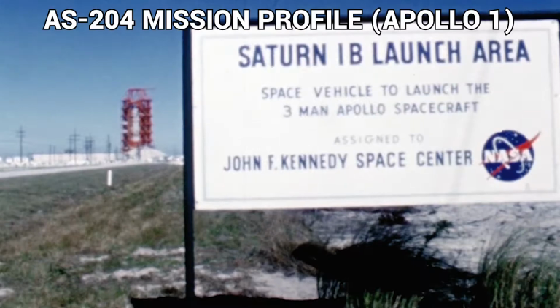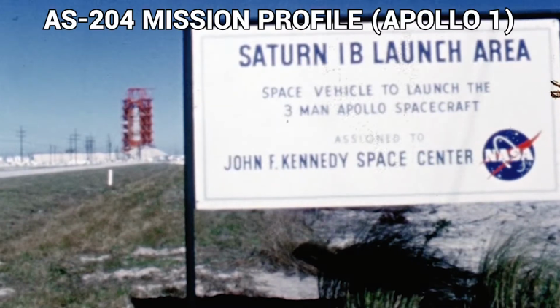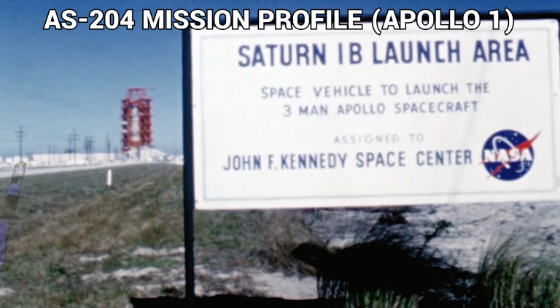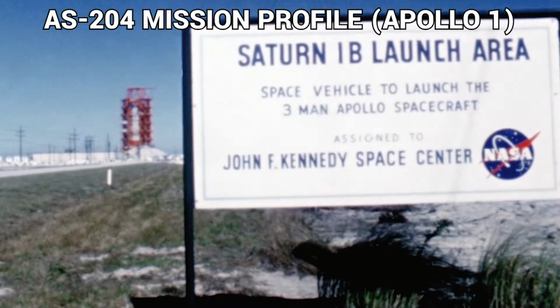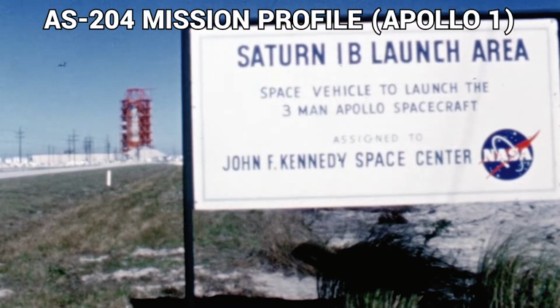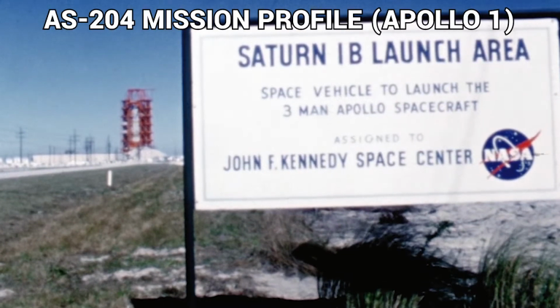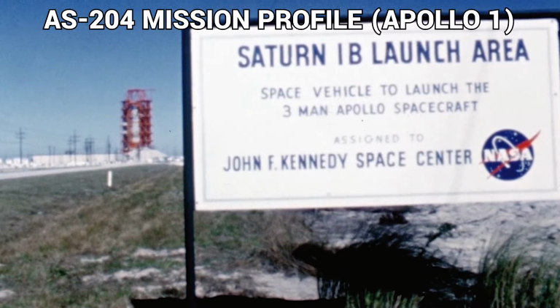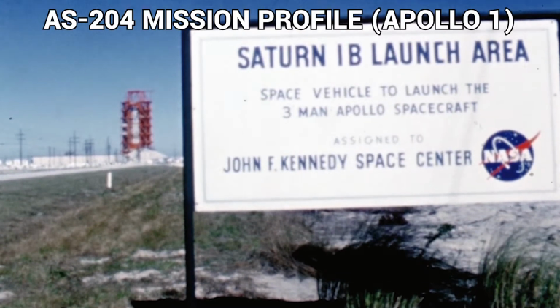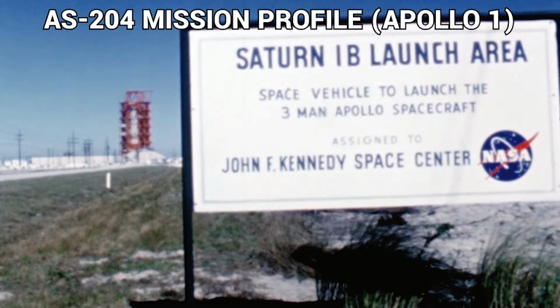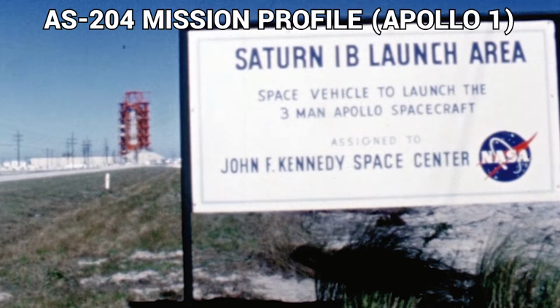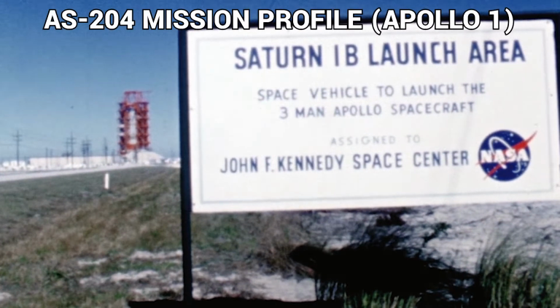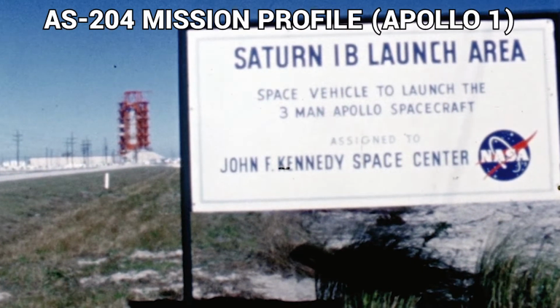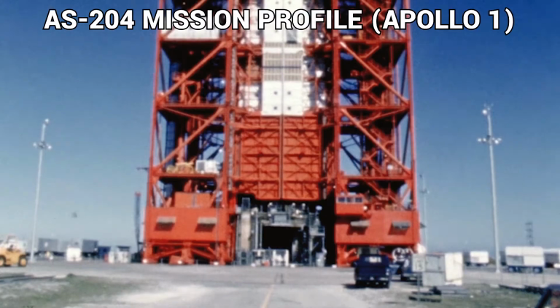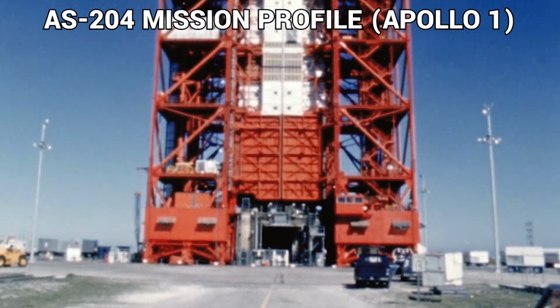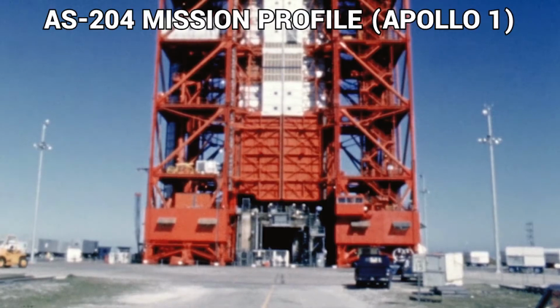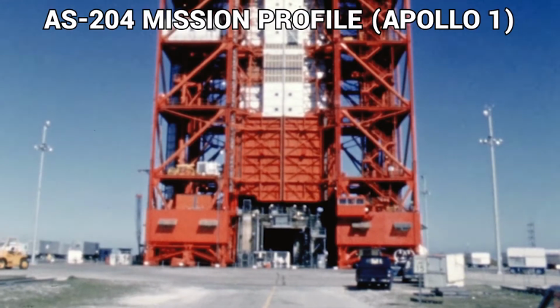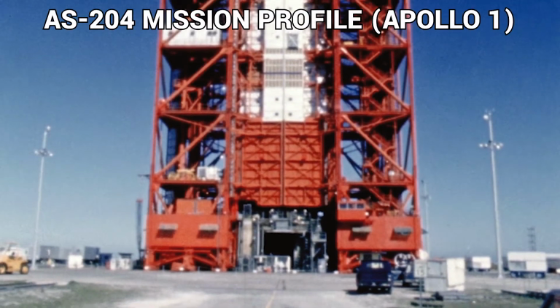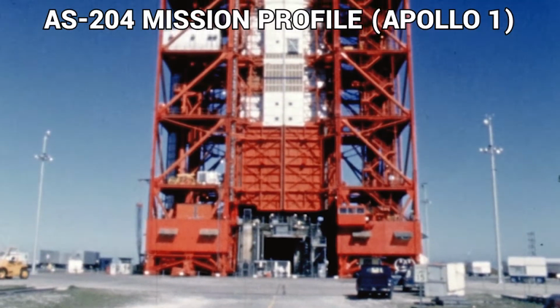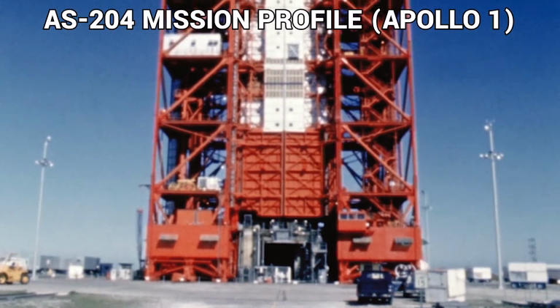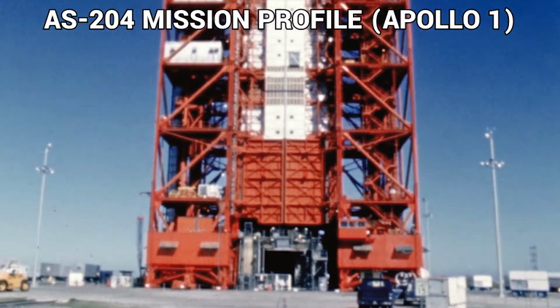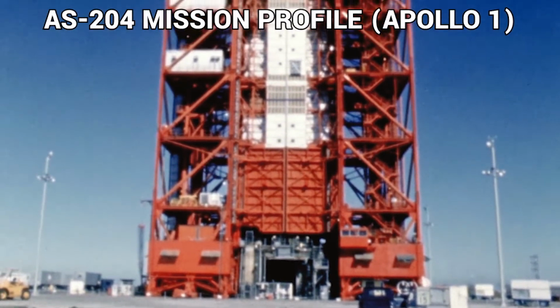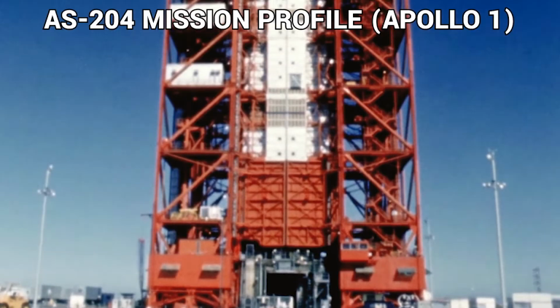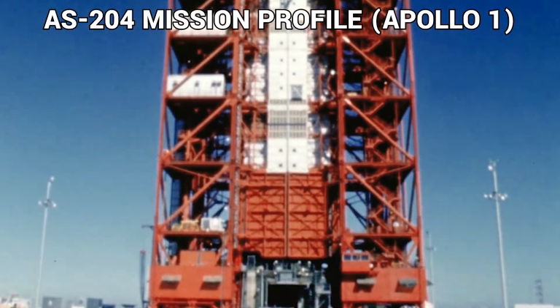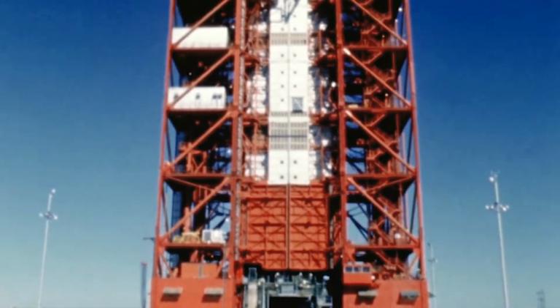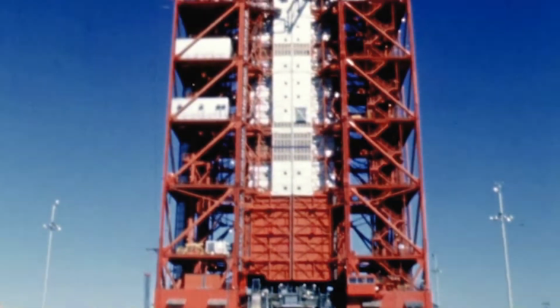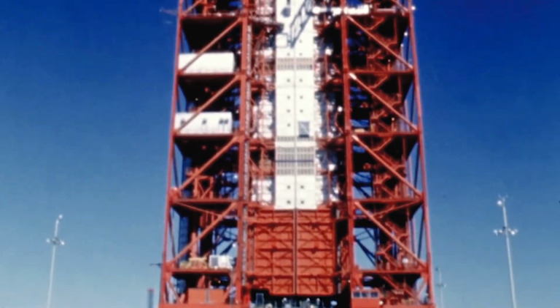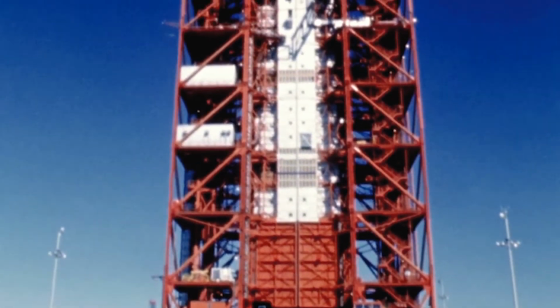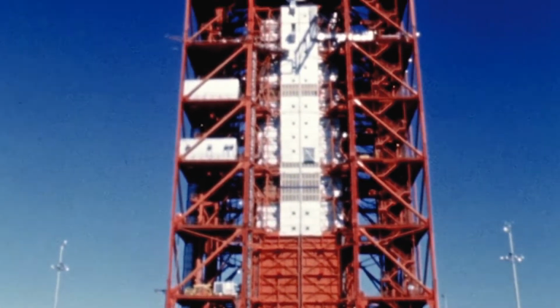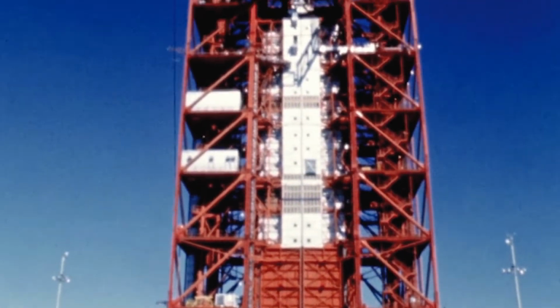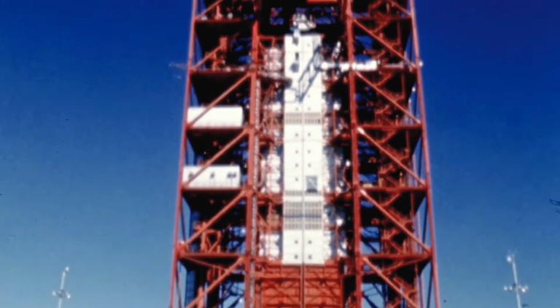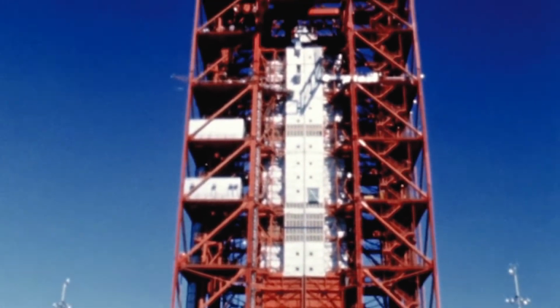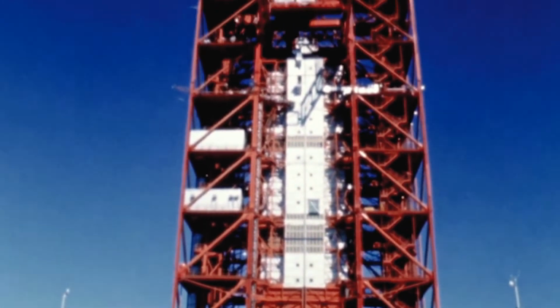The Apollo-Saturn 204 mission, the first manned flight, is scheduled to last up to 14 days.